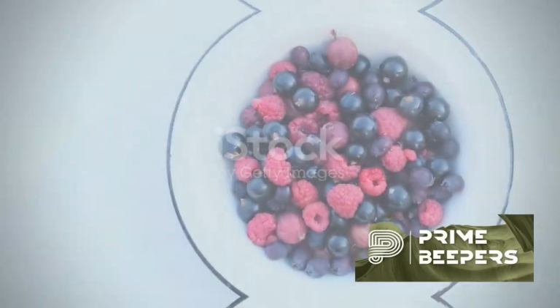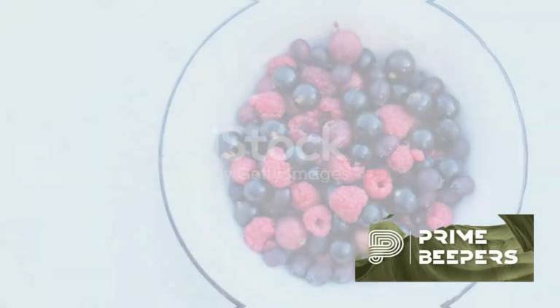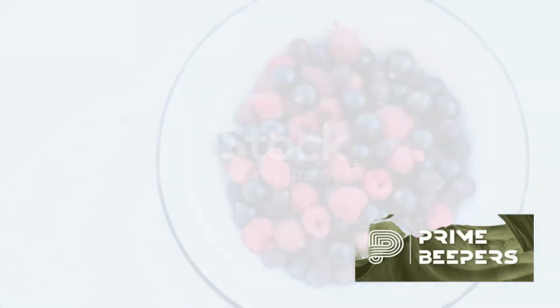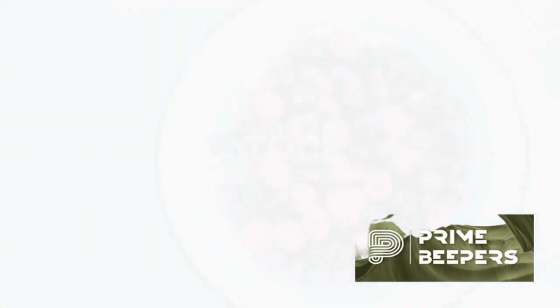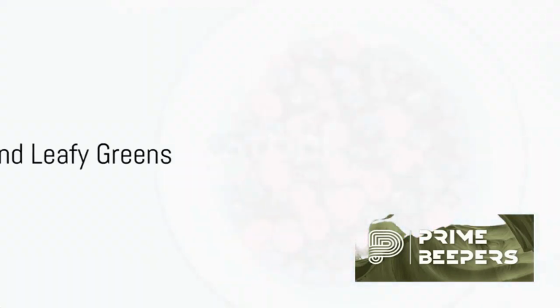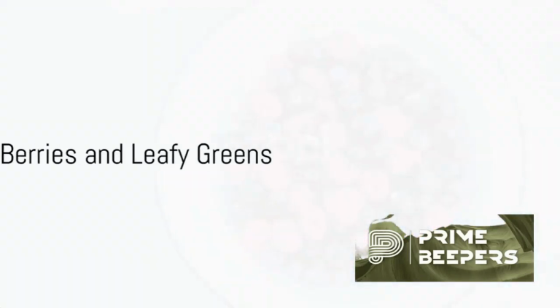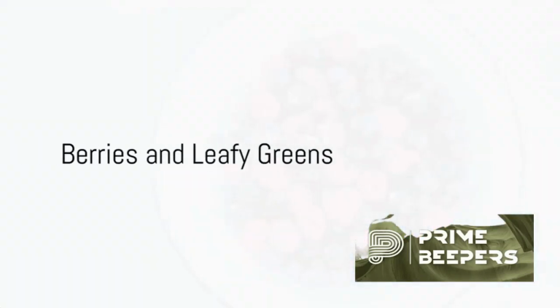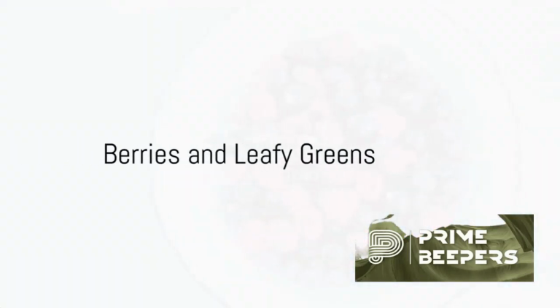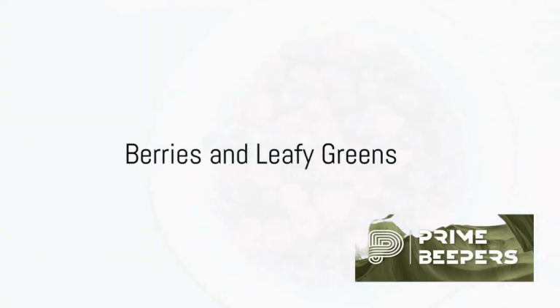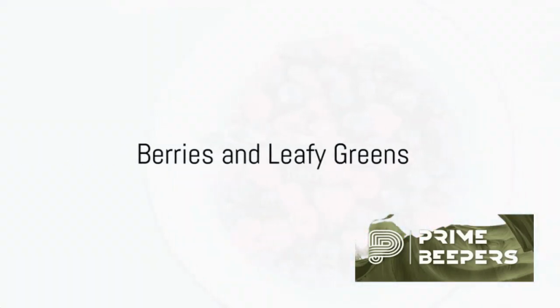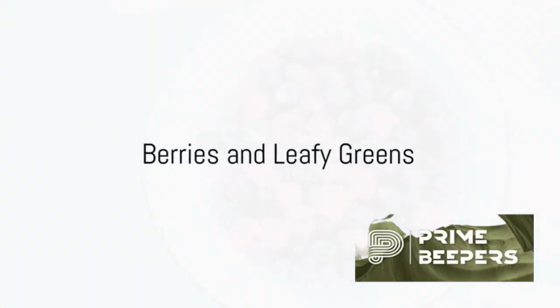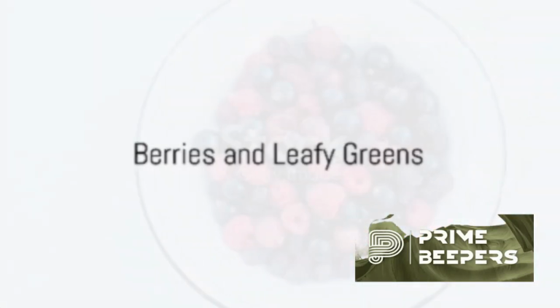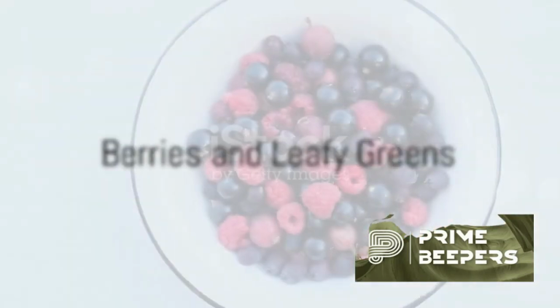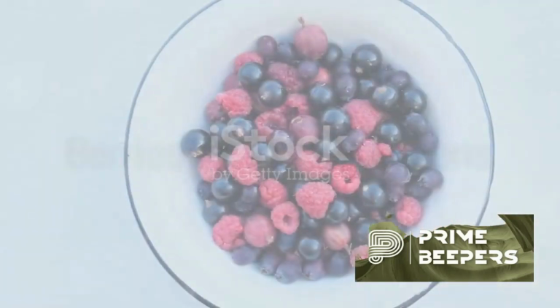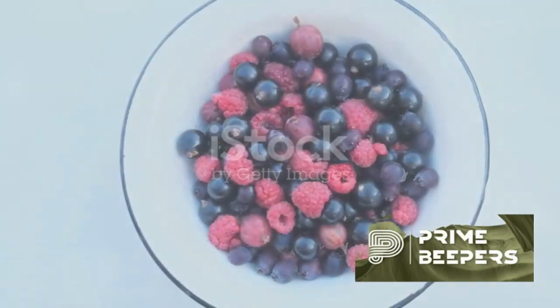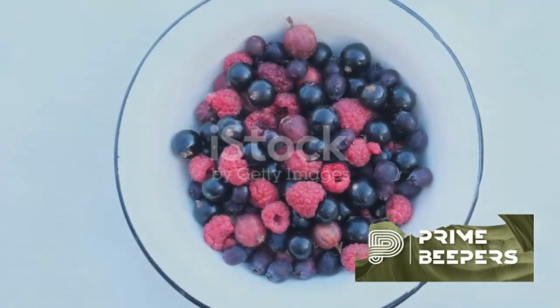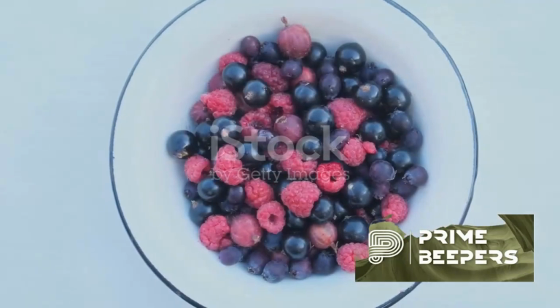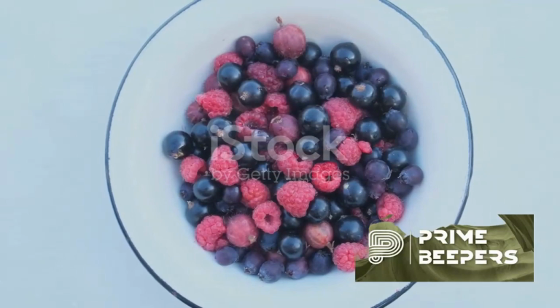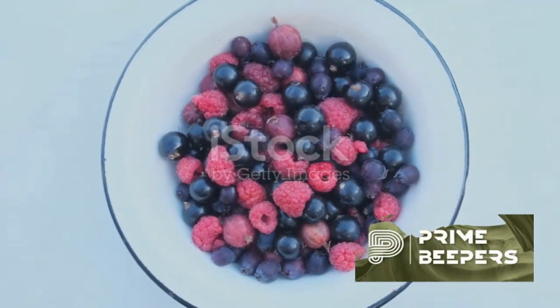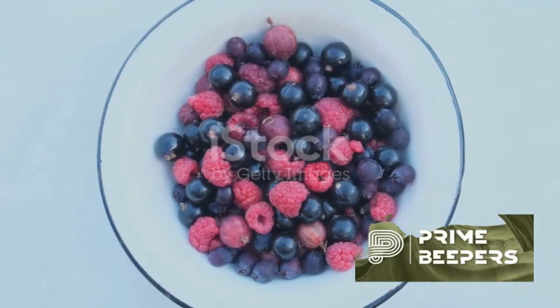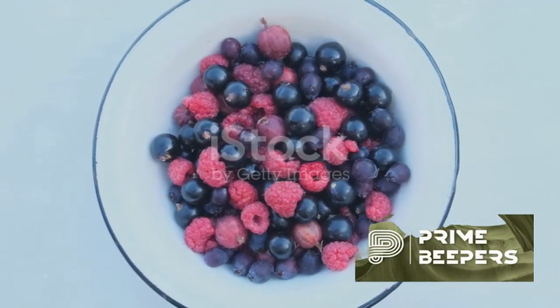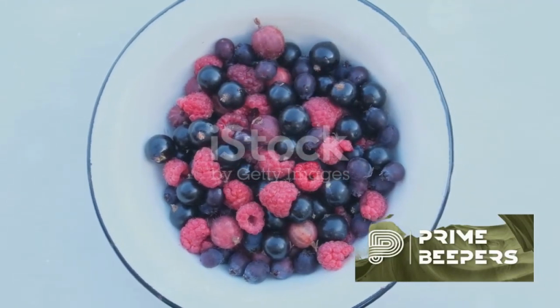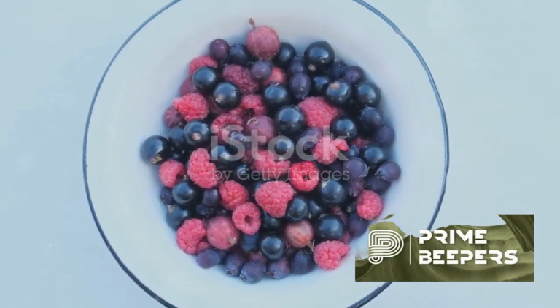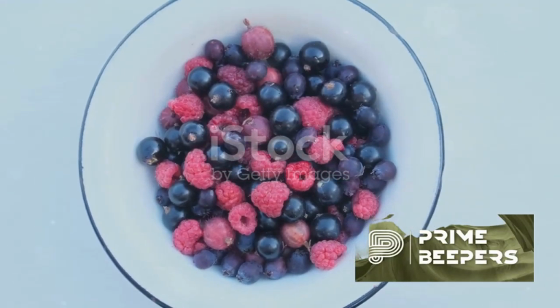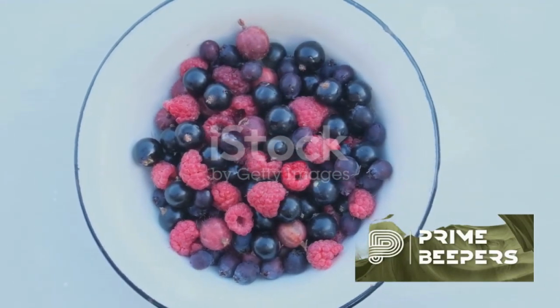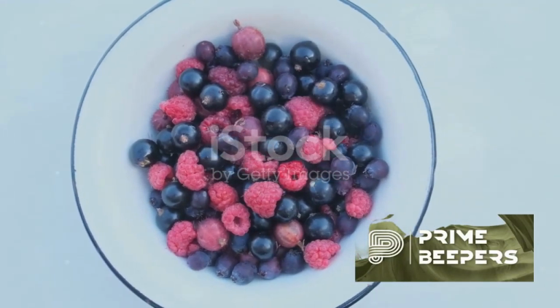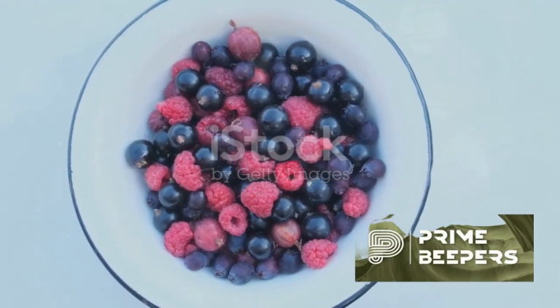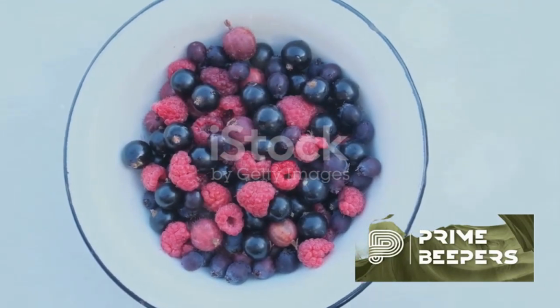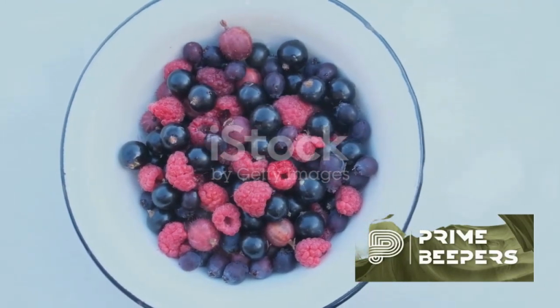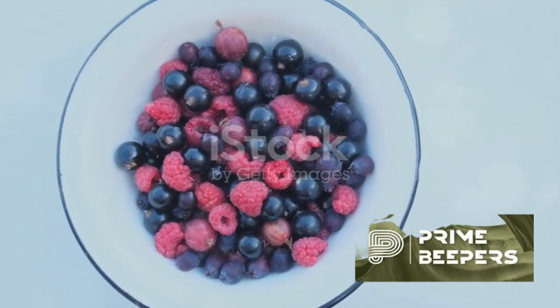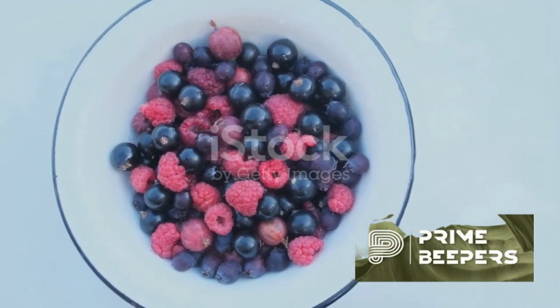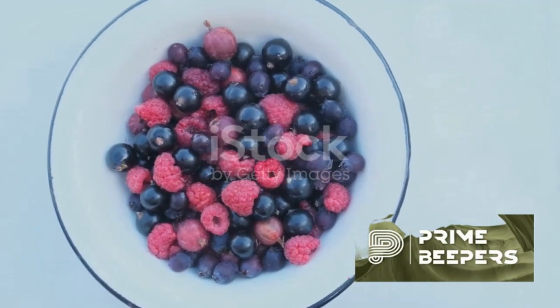Berries — blueberries, strawberries, raspberries, and blackberries are packed with antioxidants and vitamins that support immune health.